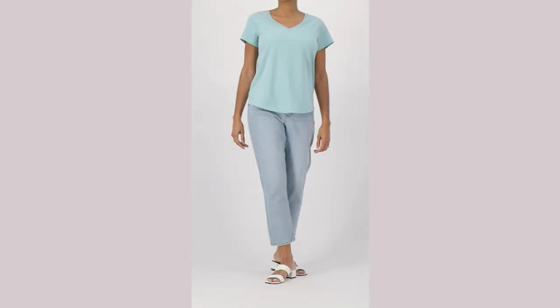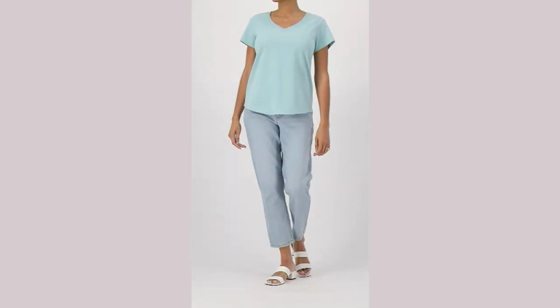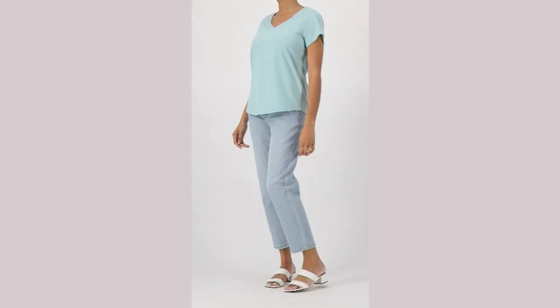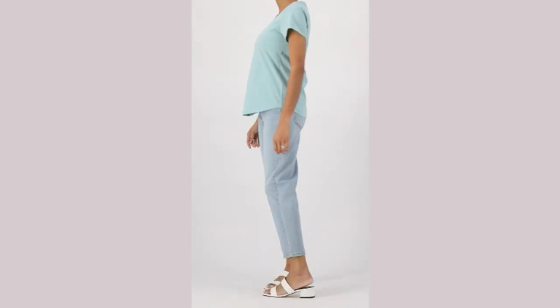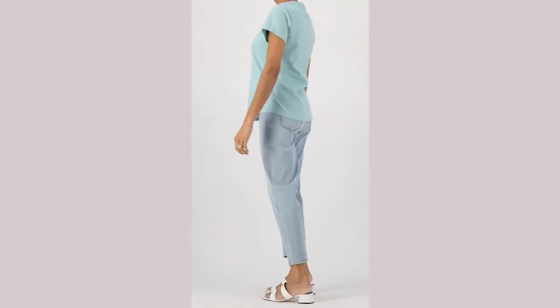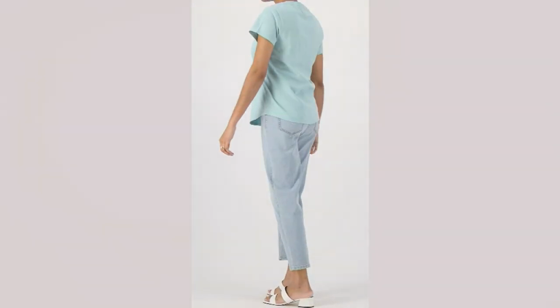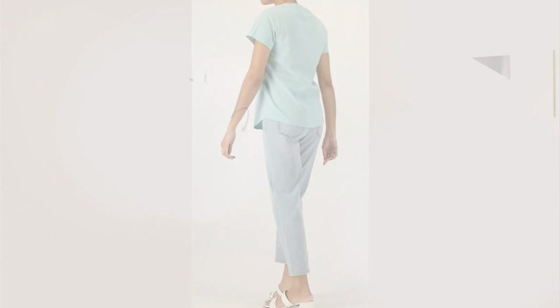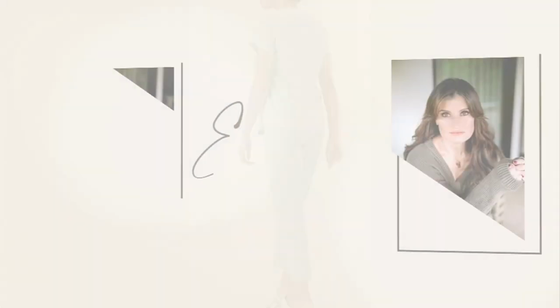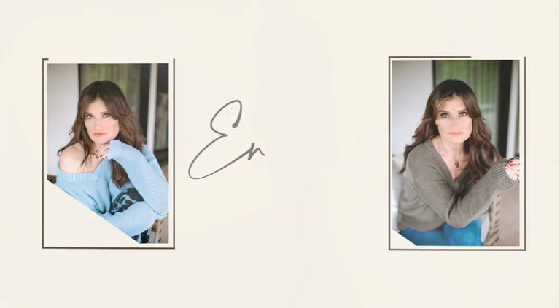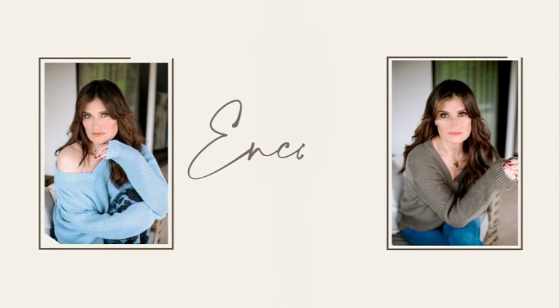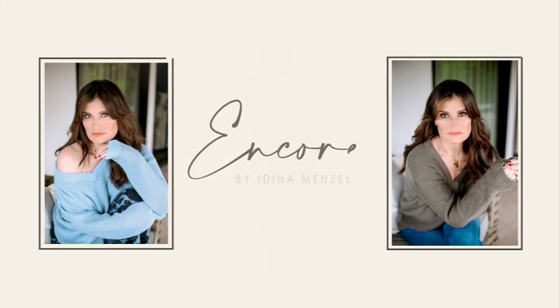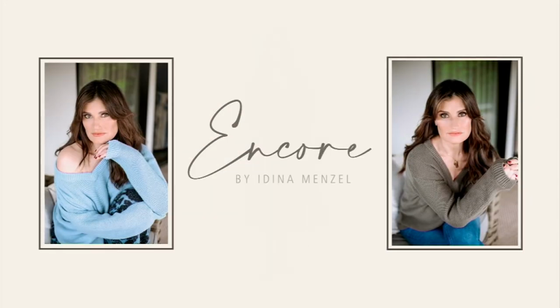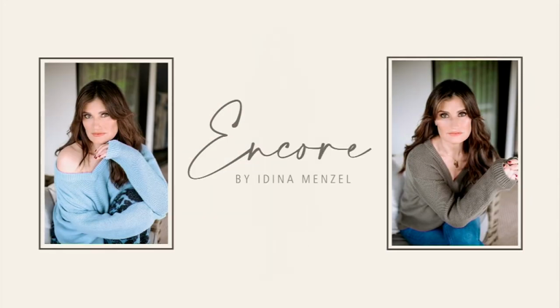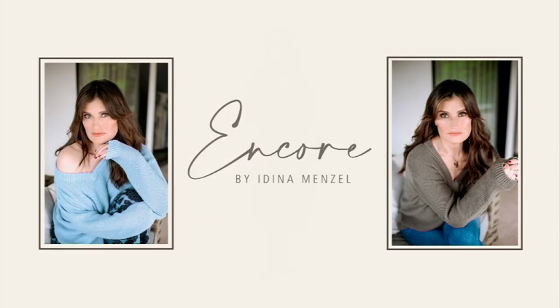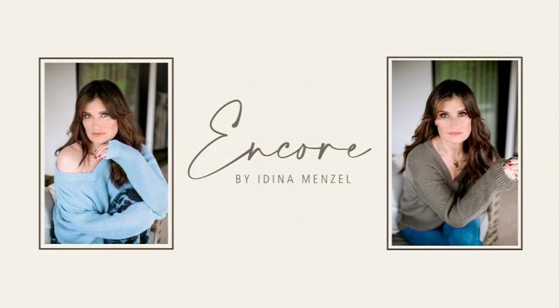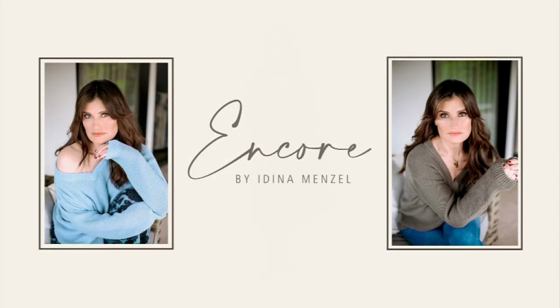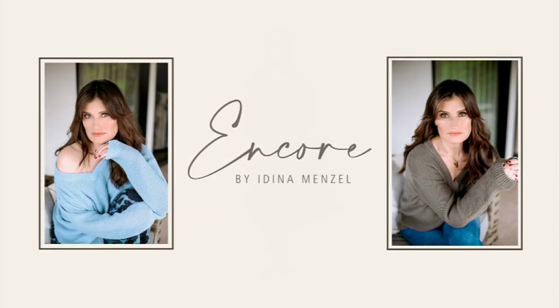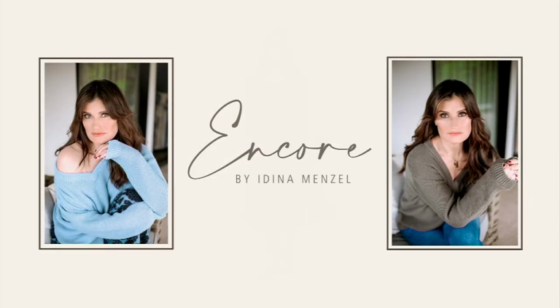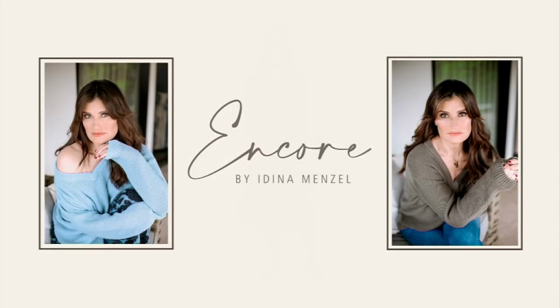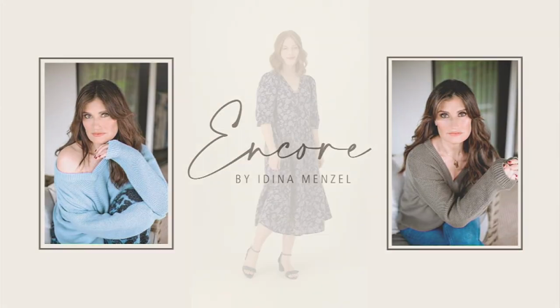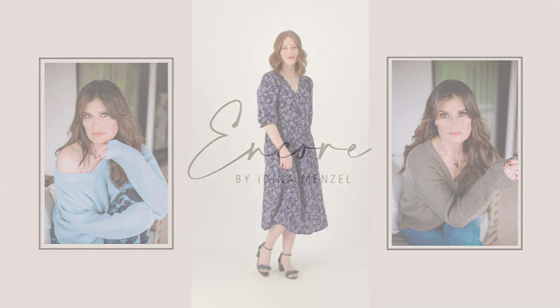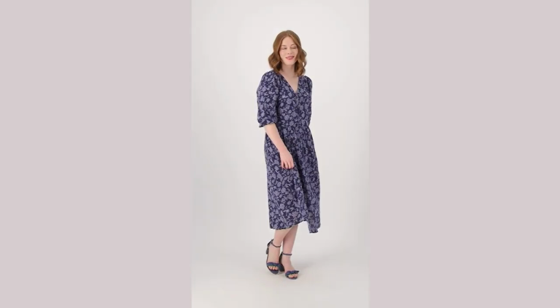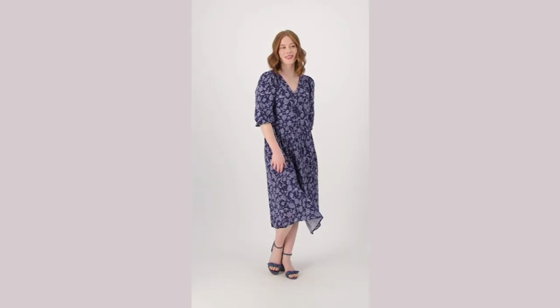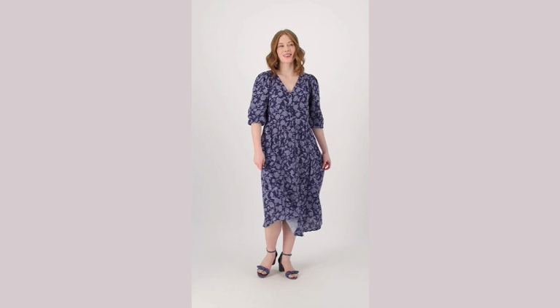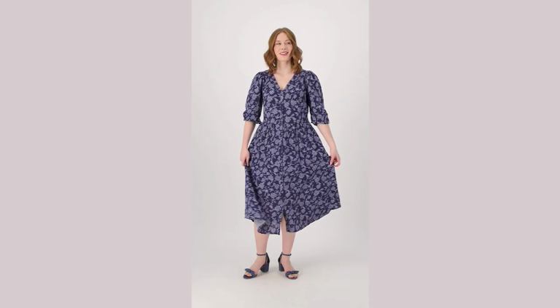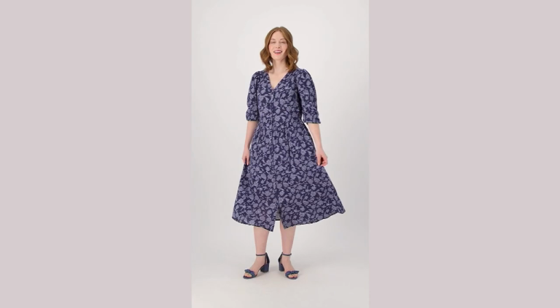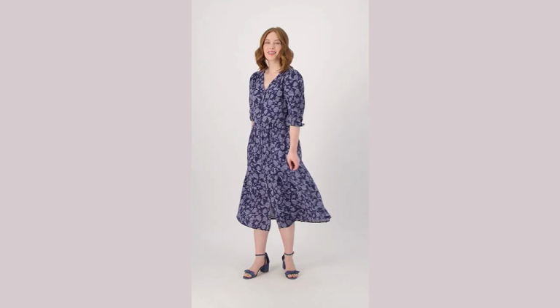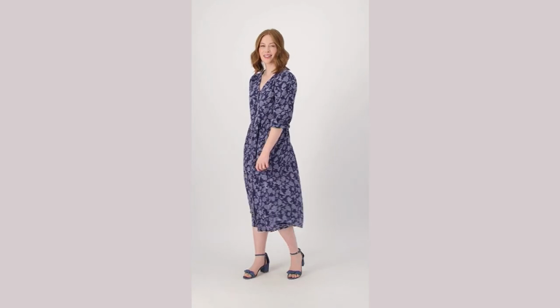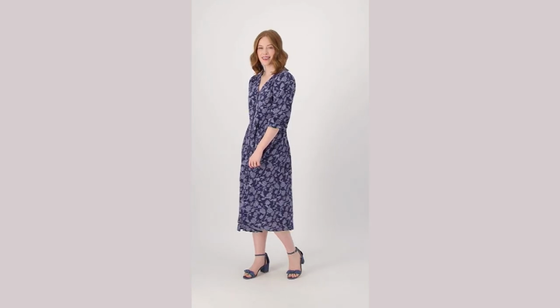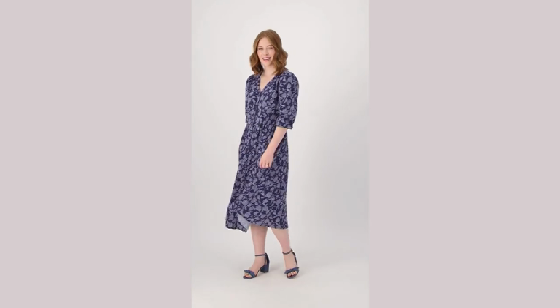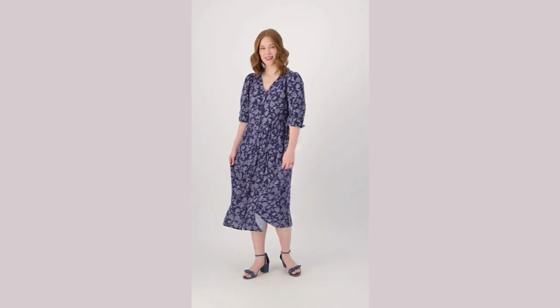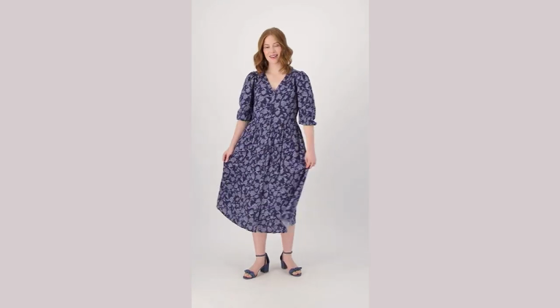We've still got the dress on the way — you saw it on Anne at the top of the show, that little peek.